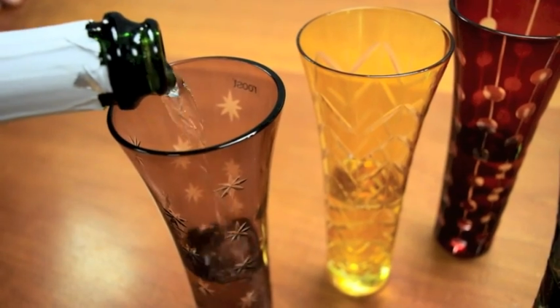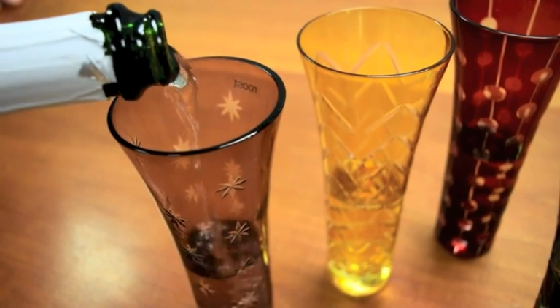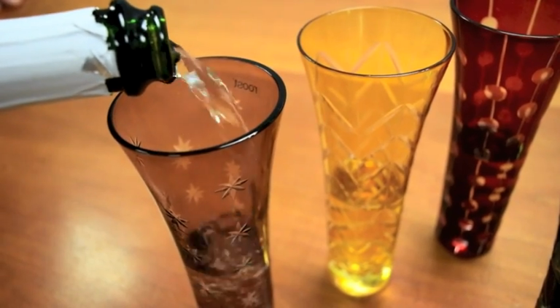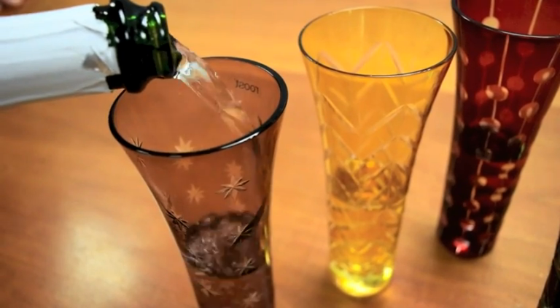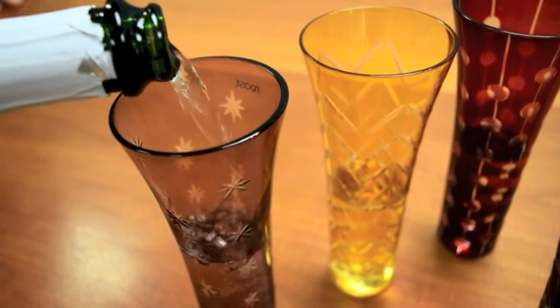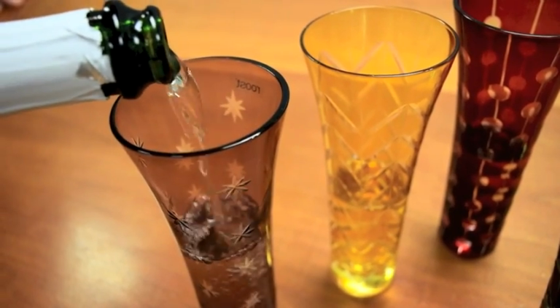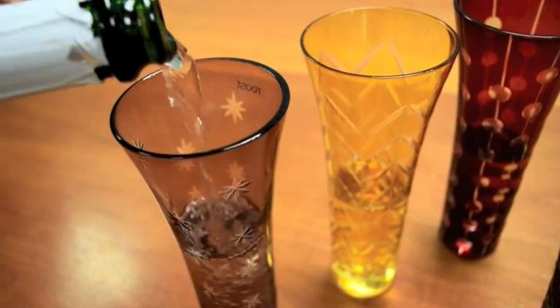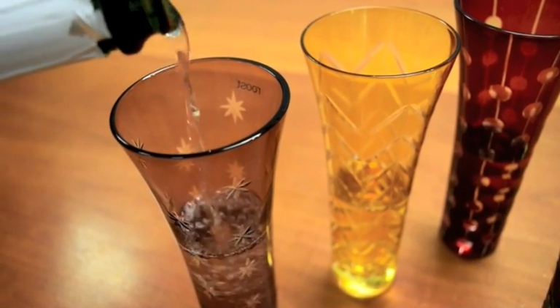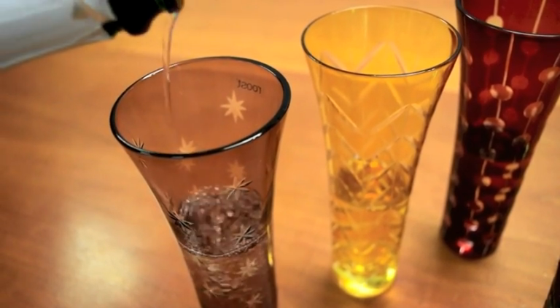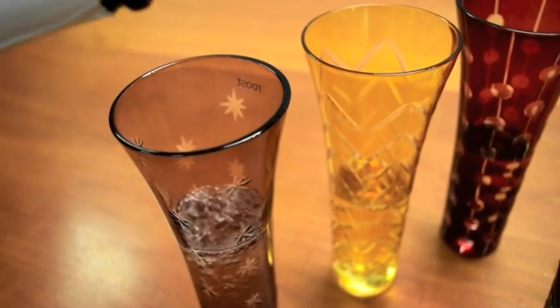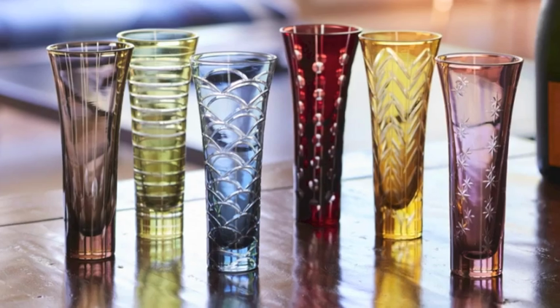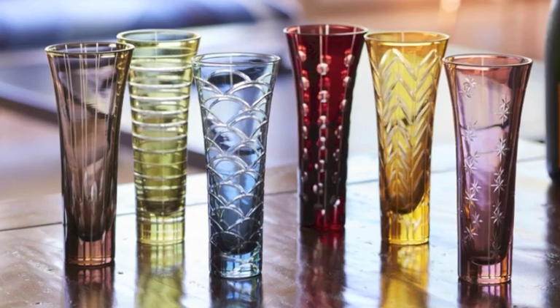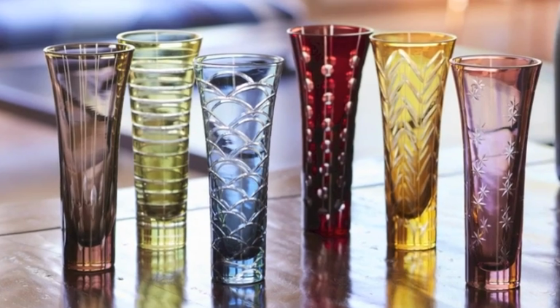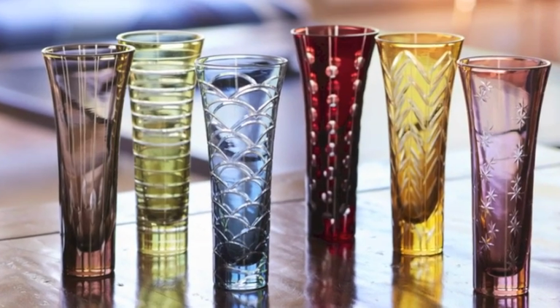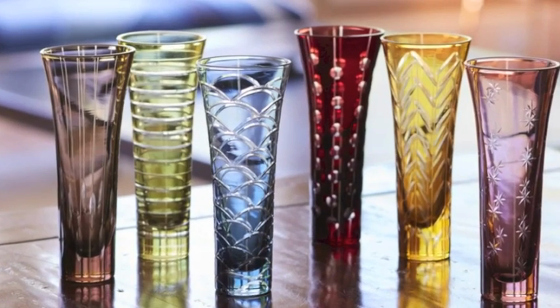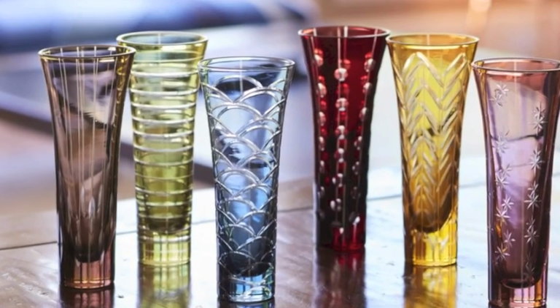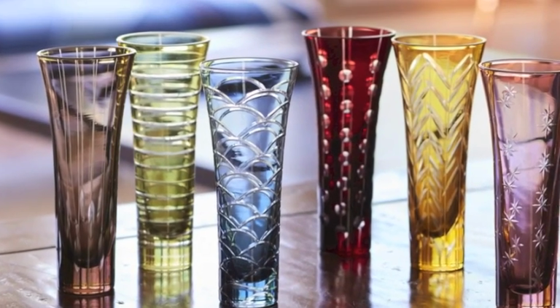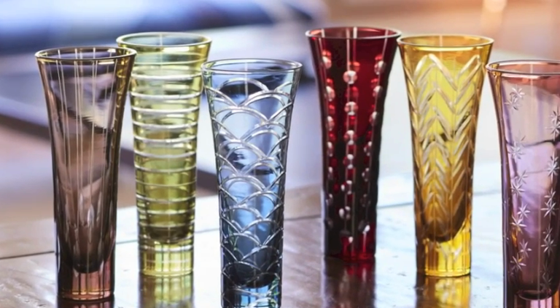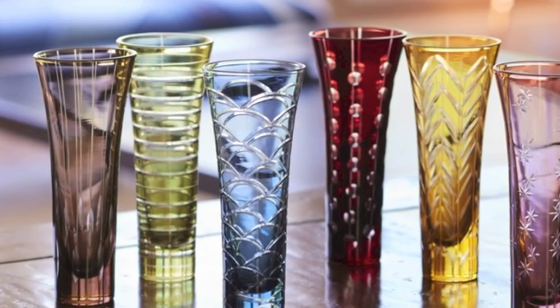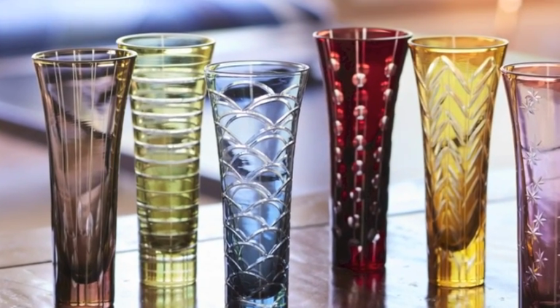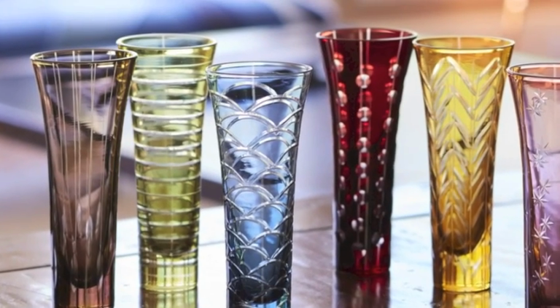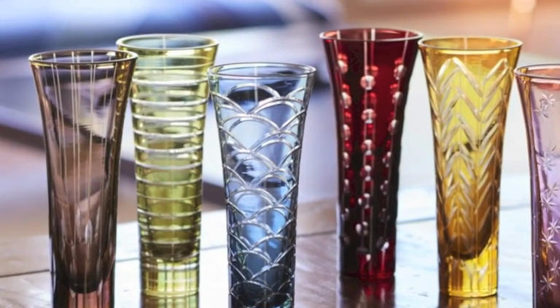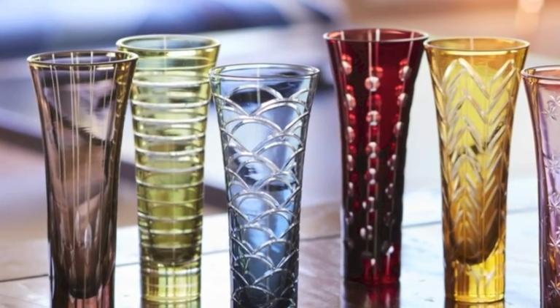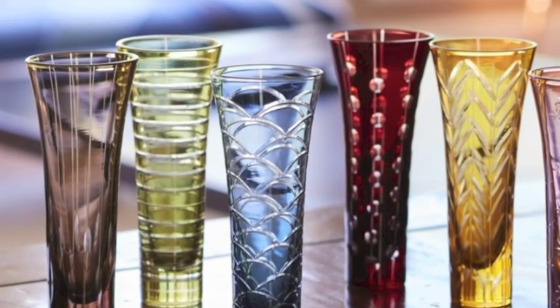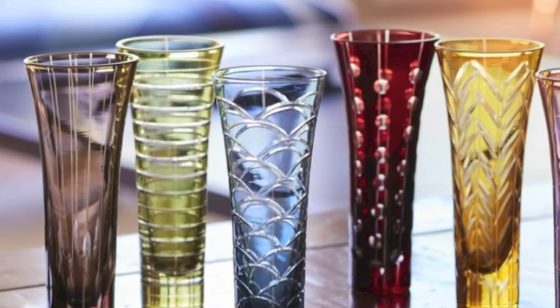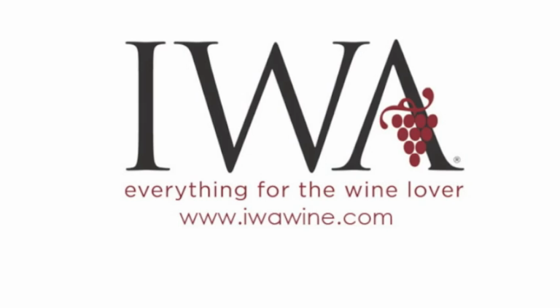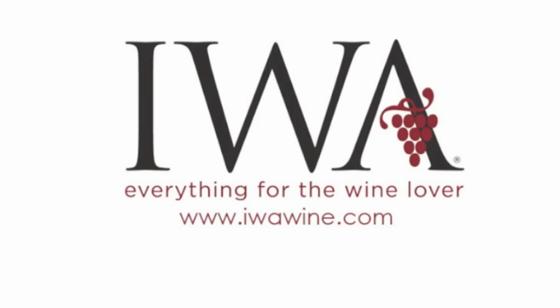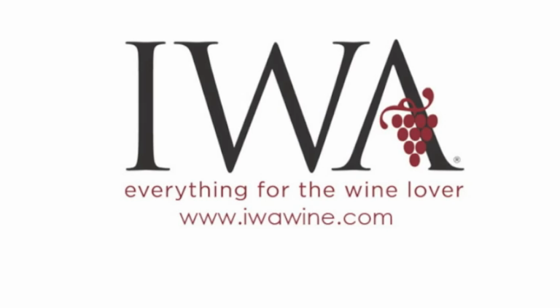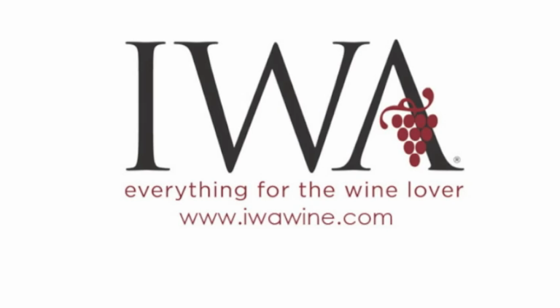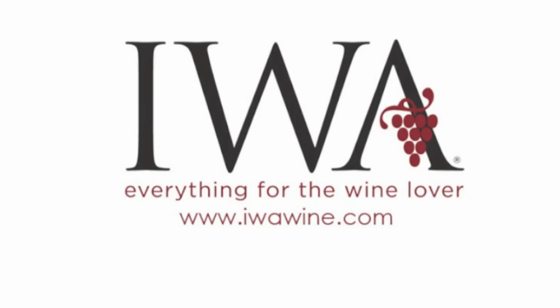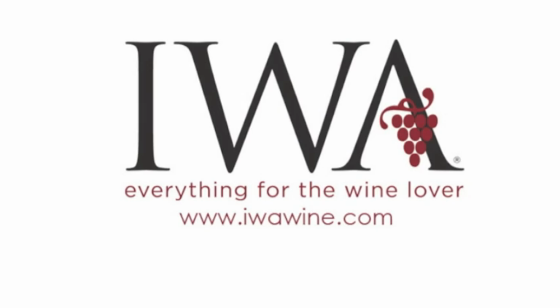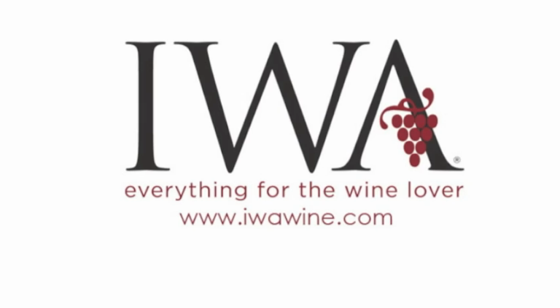Your table will sparkle with light and color when you toast with these glasses. Find Fiesta flutes at iwawine.com.